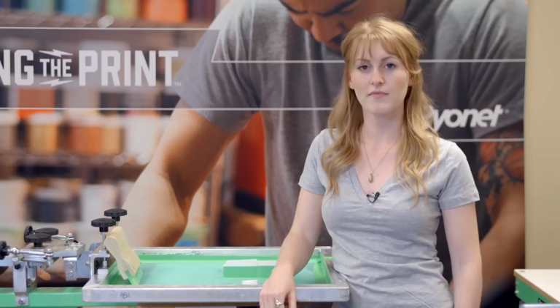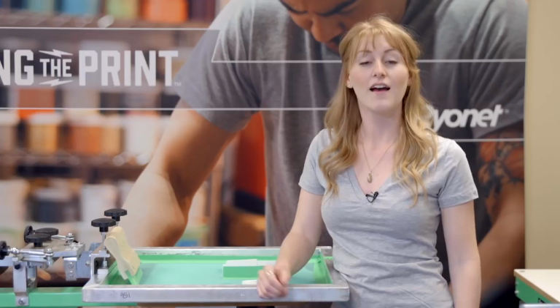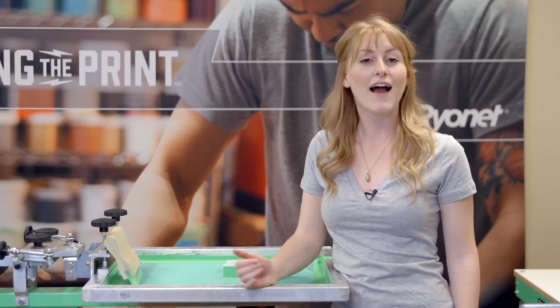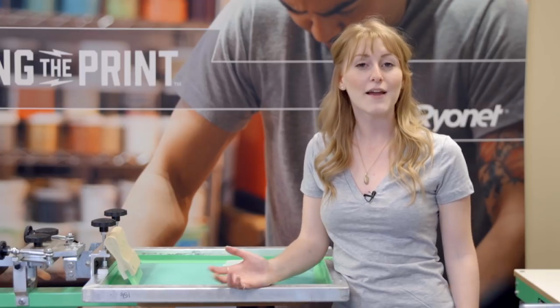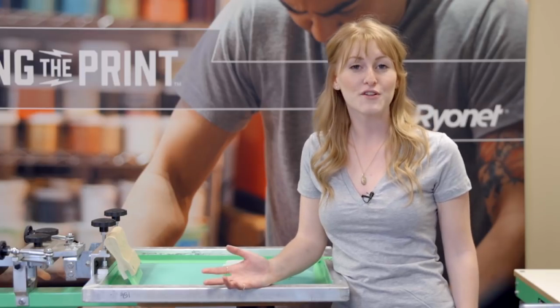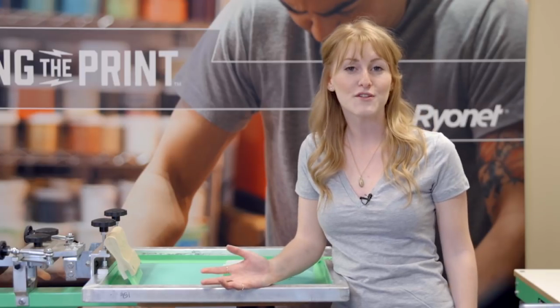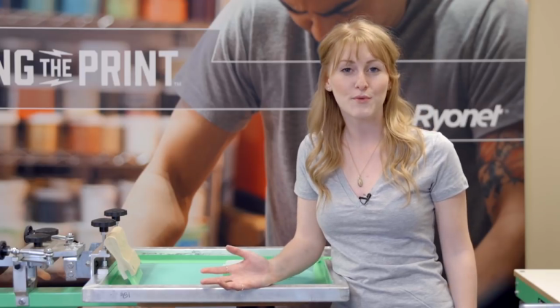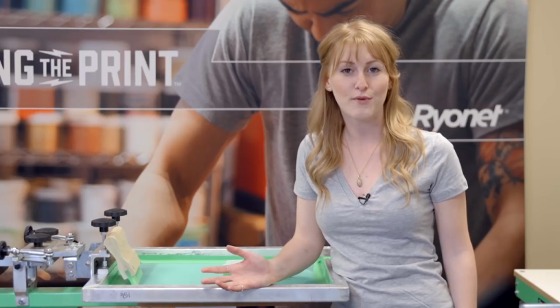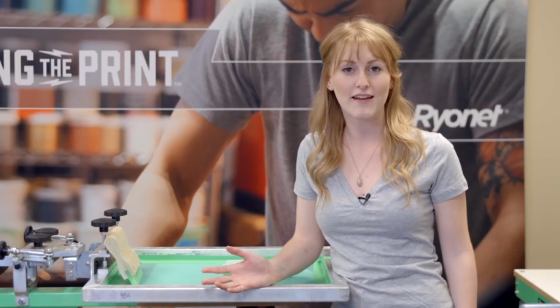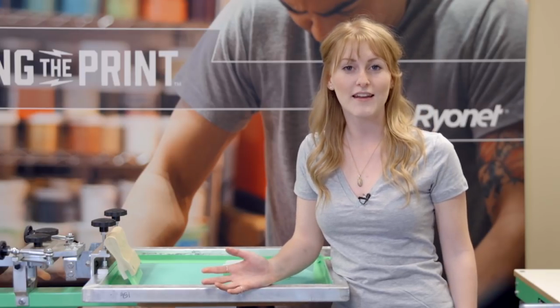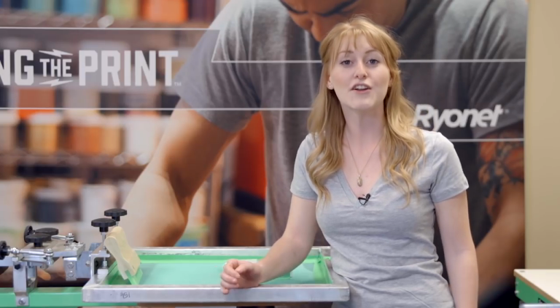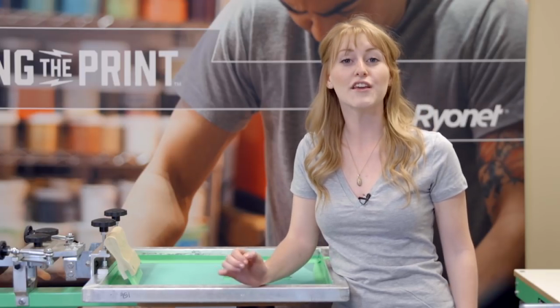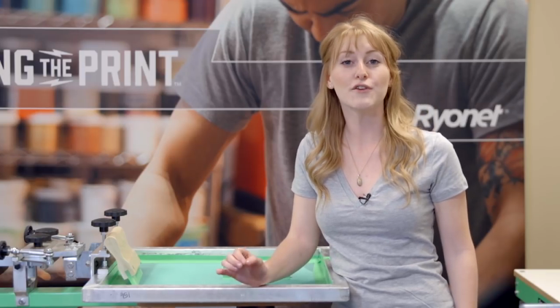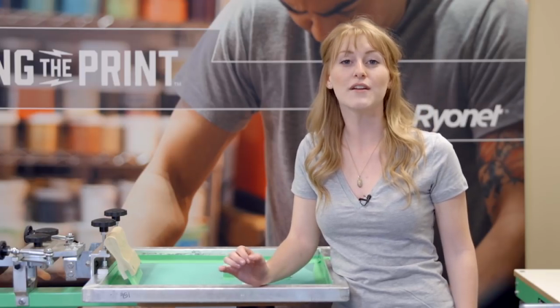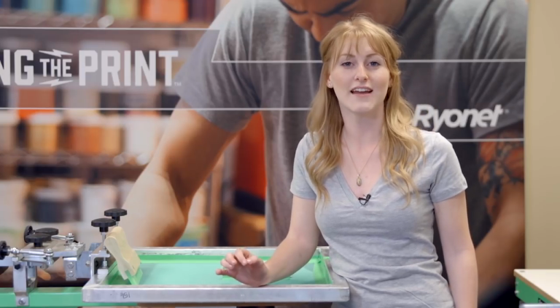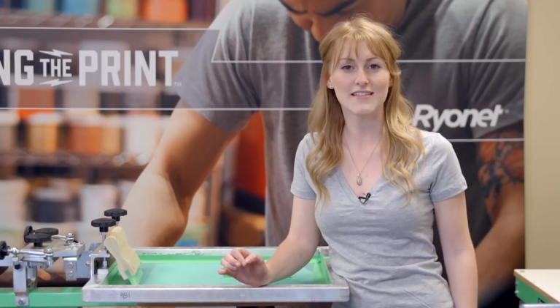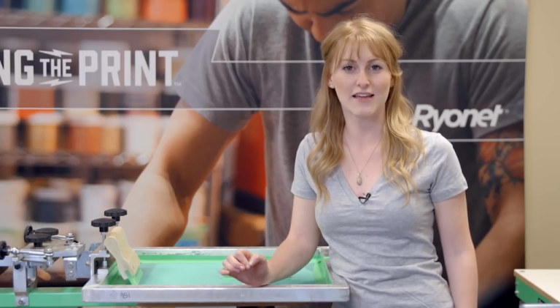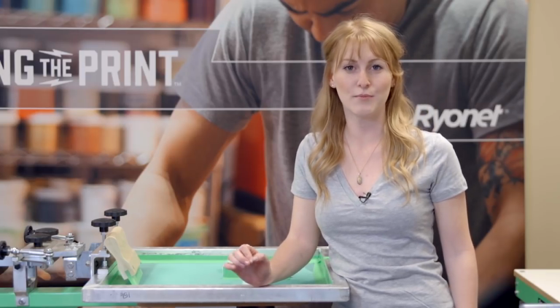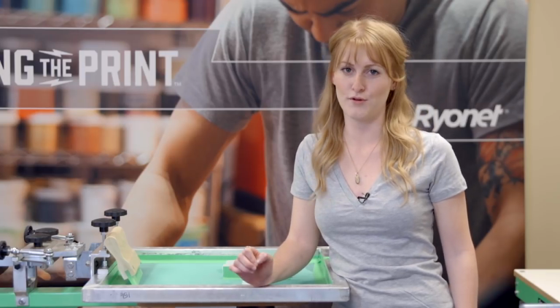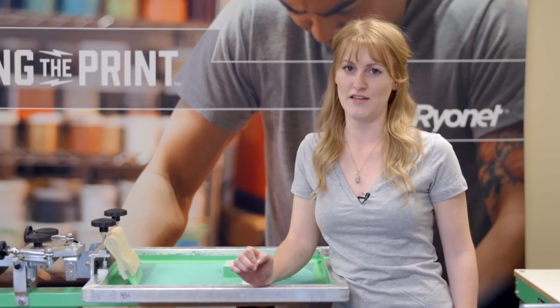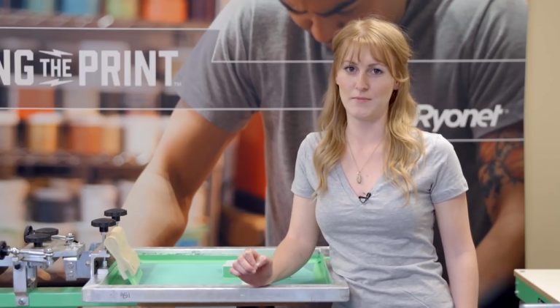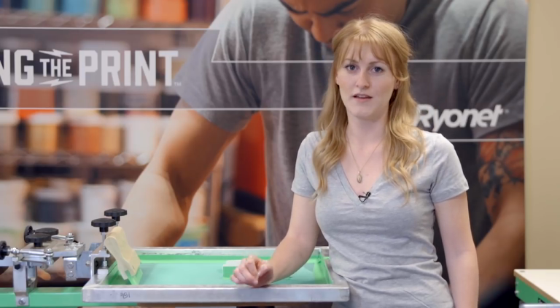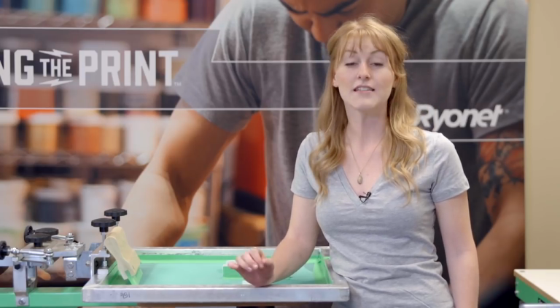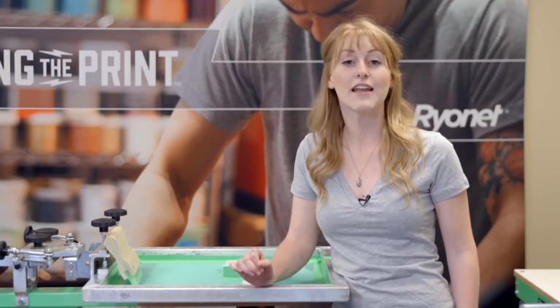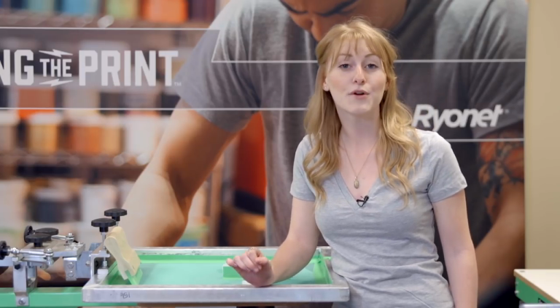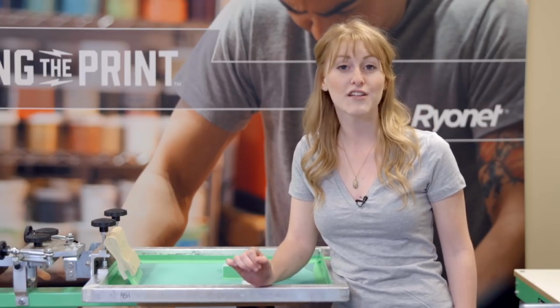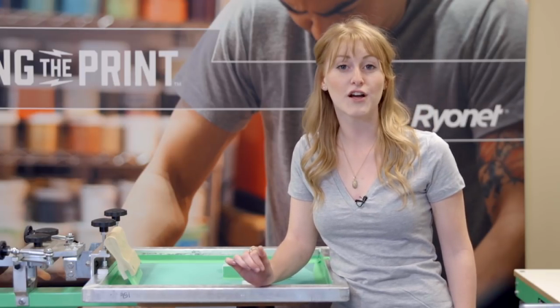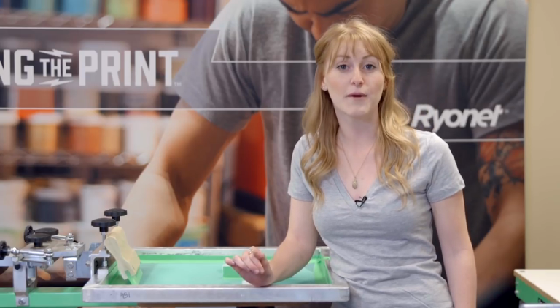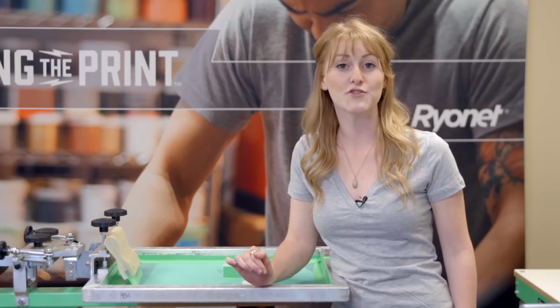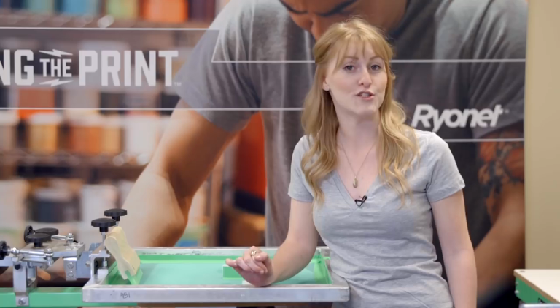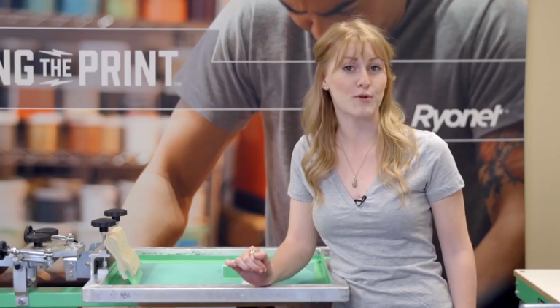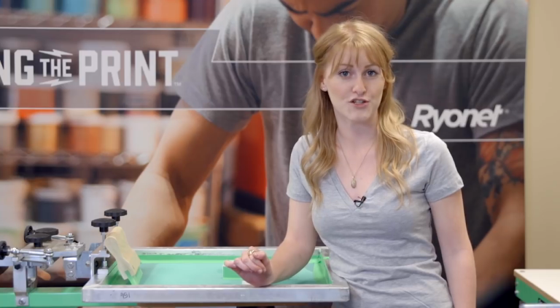Hi, I'm Kristen with Ryanette here to give you a 90-second pro tip. Today we're going to talk about squeegee pressure.